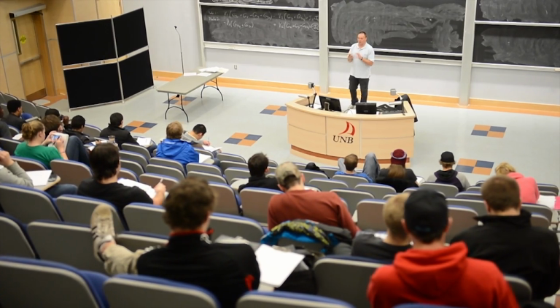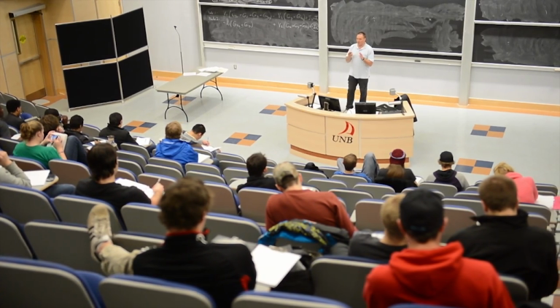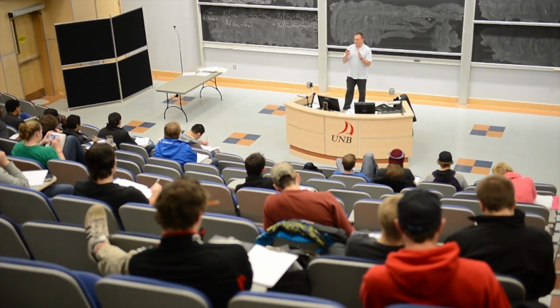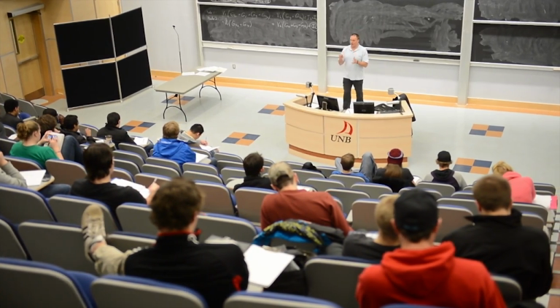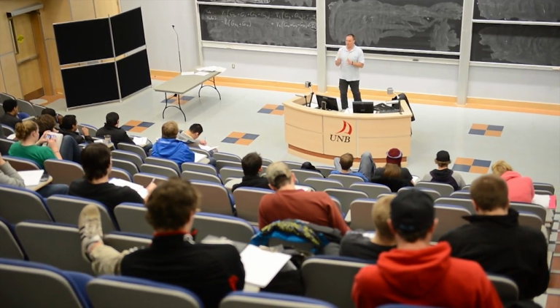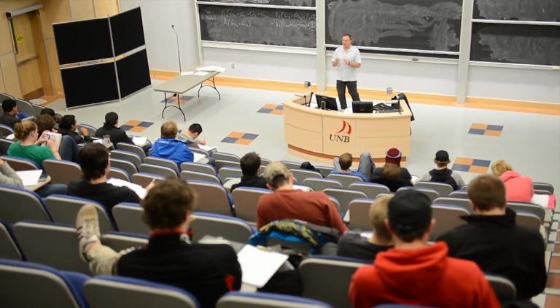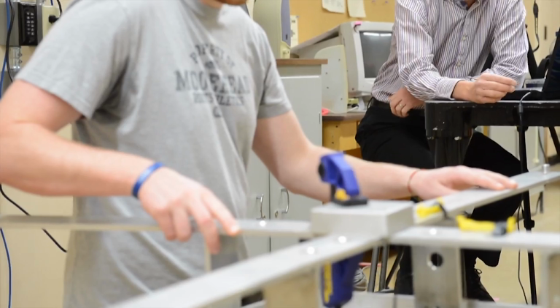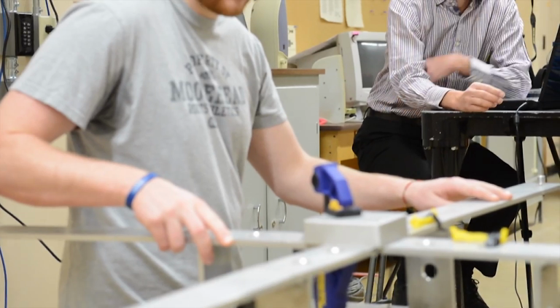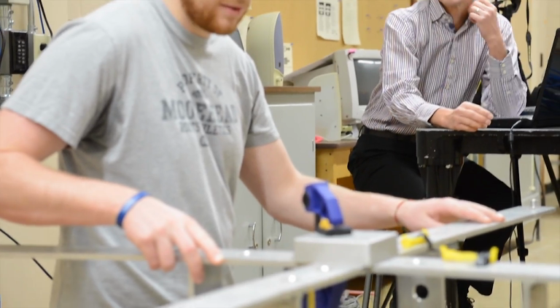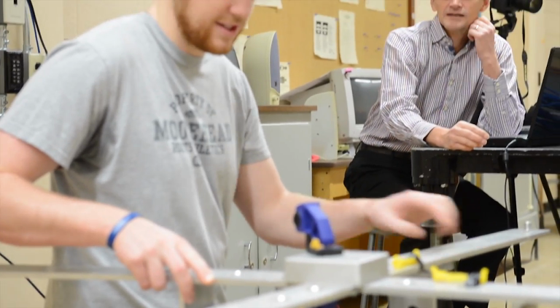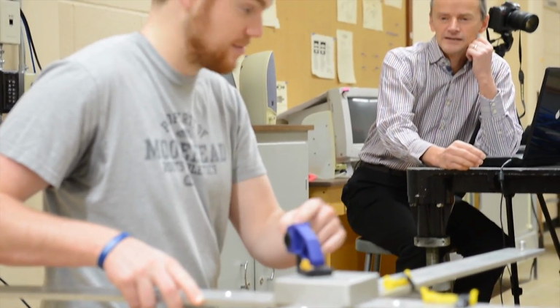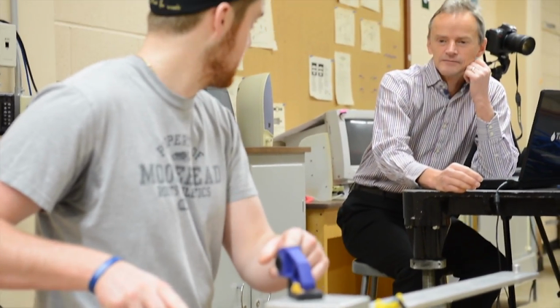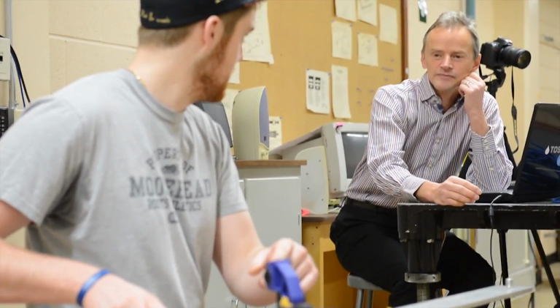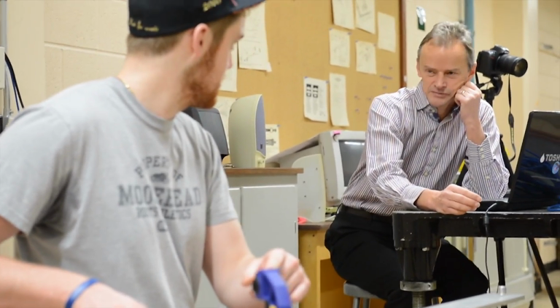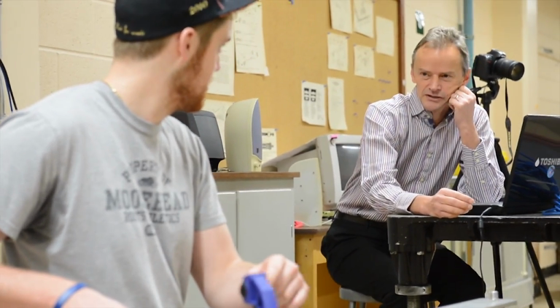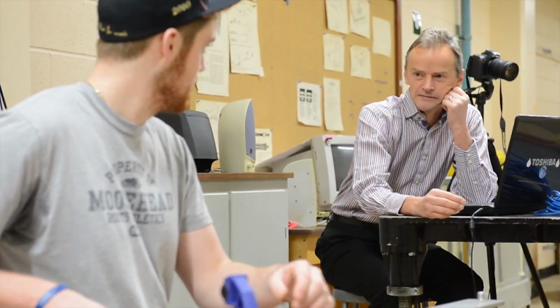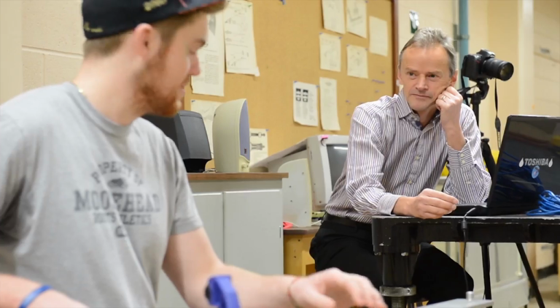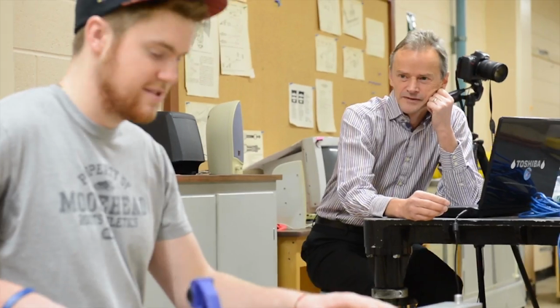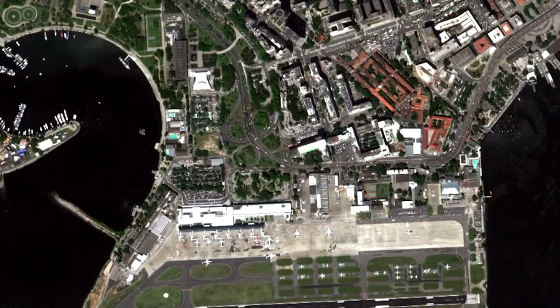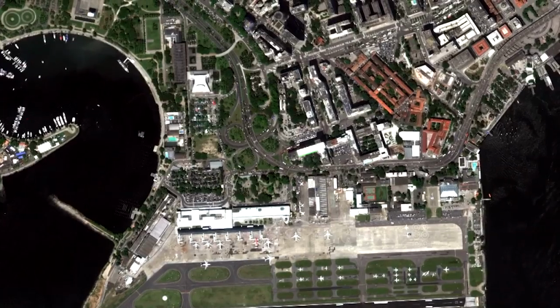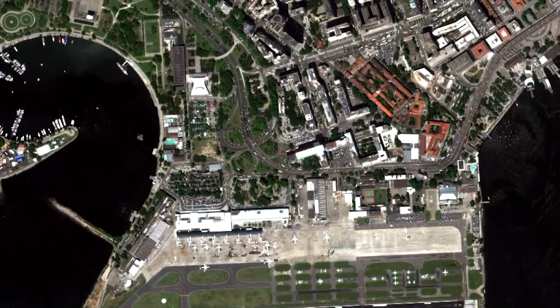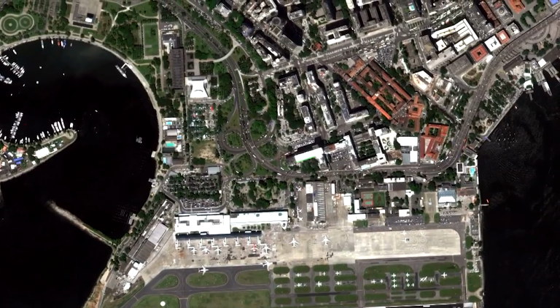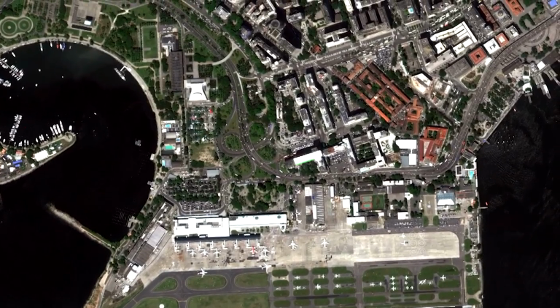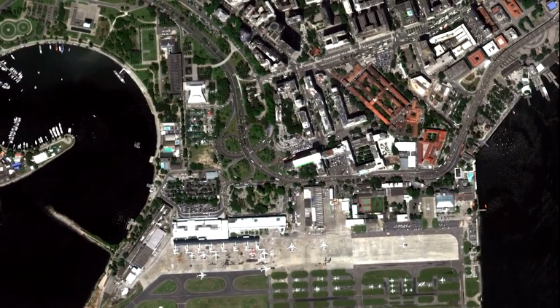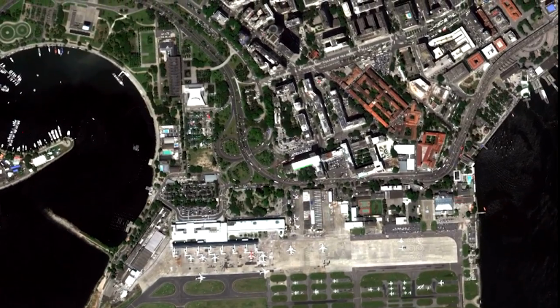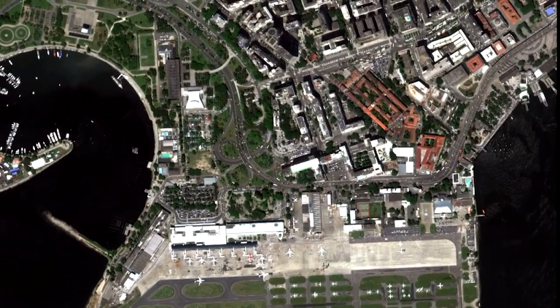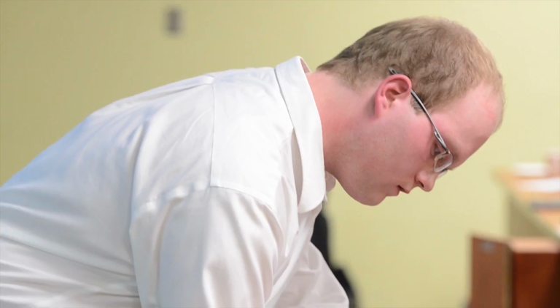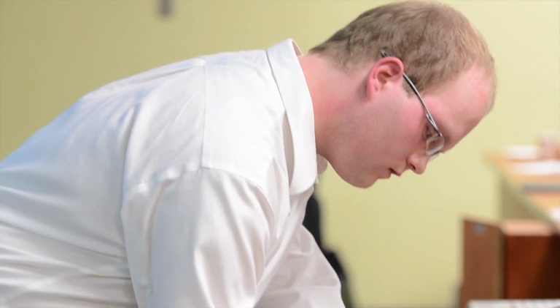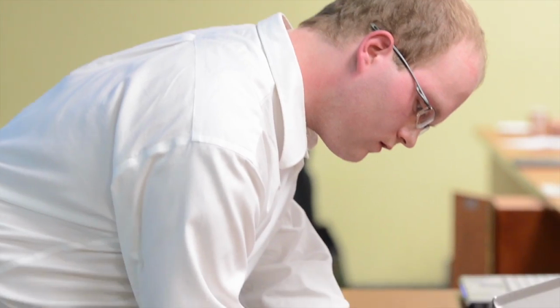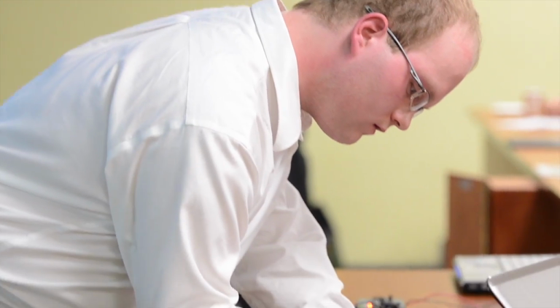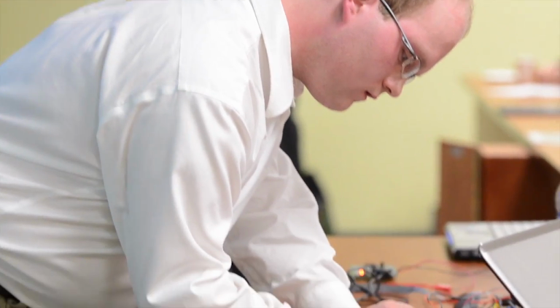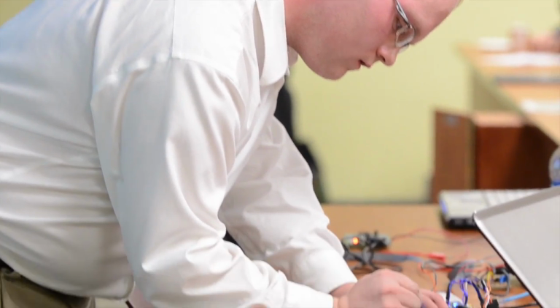The seven engineering specializations are: Chemical, Civil, Electrical, Geological, Geodesy and Geomatics, Mechanical and Software.